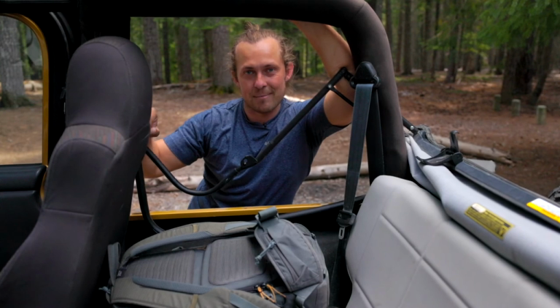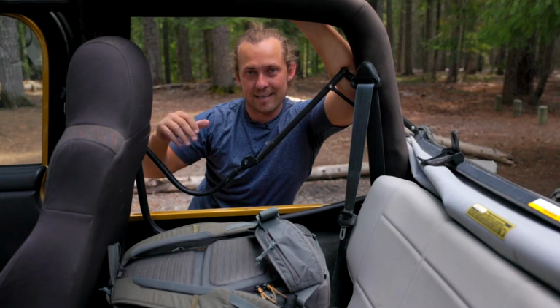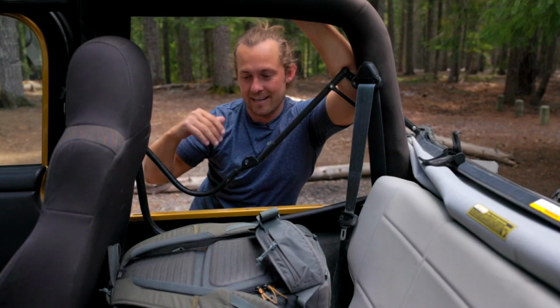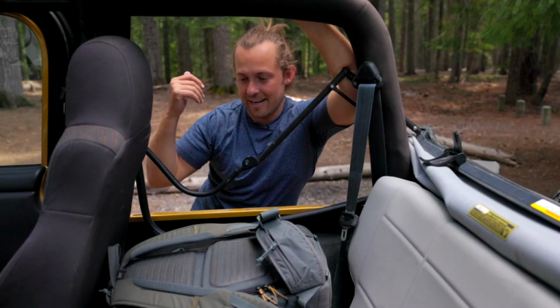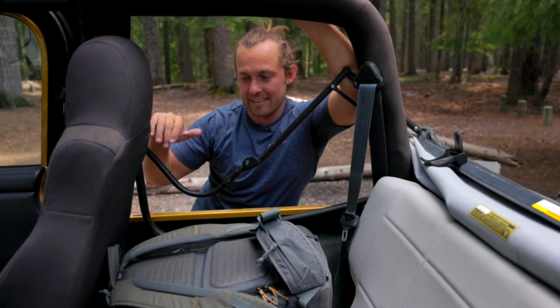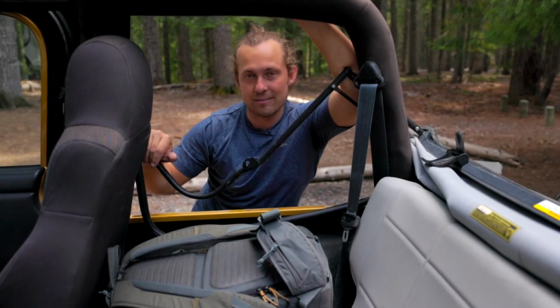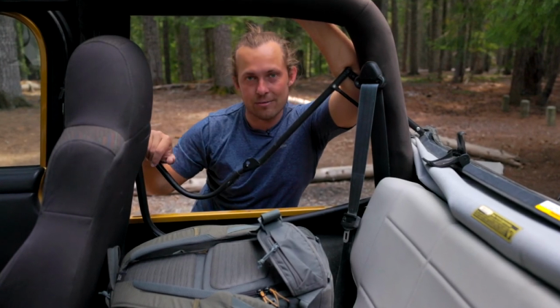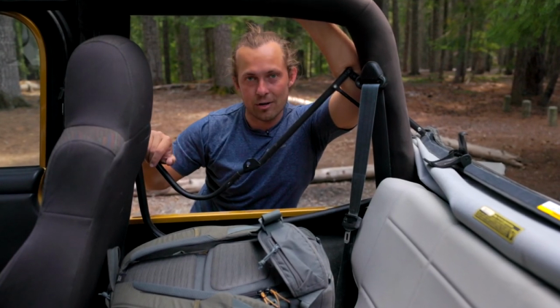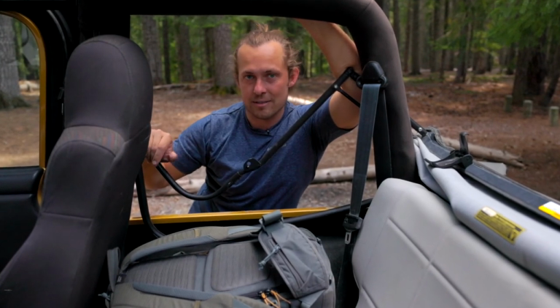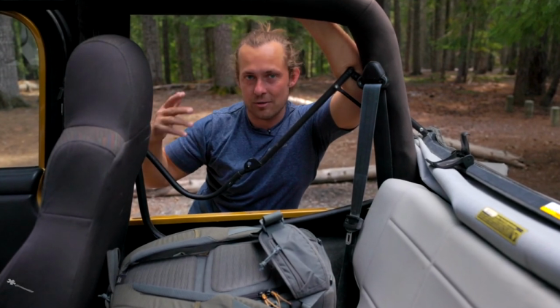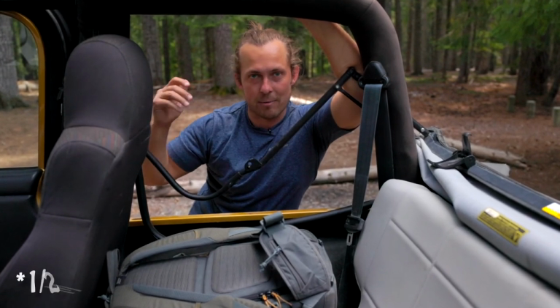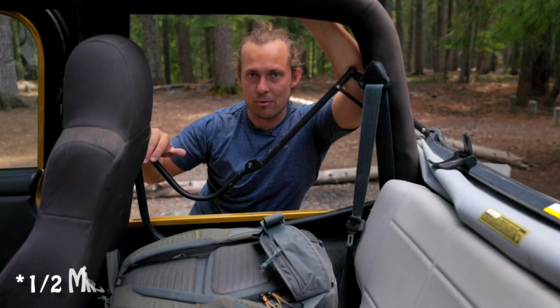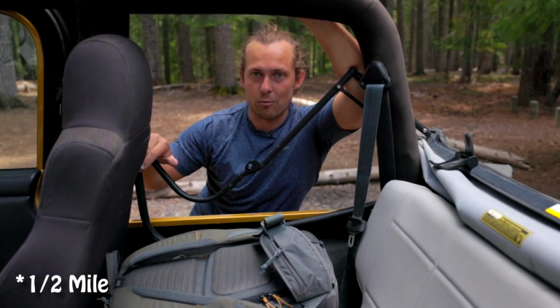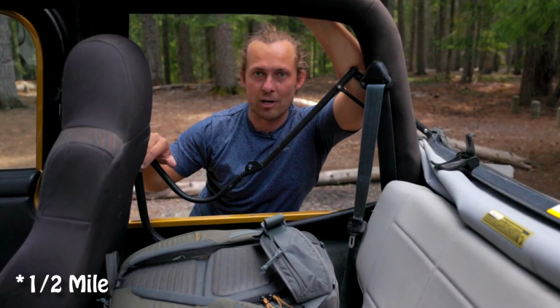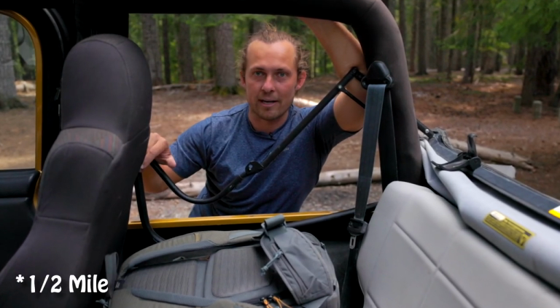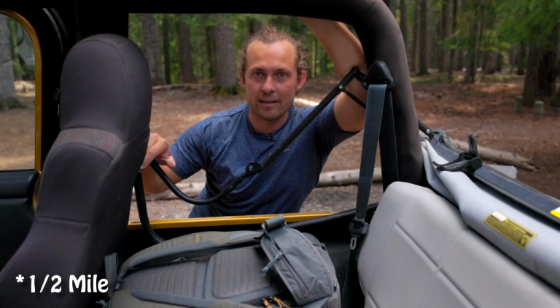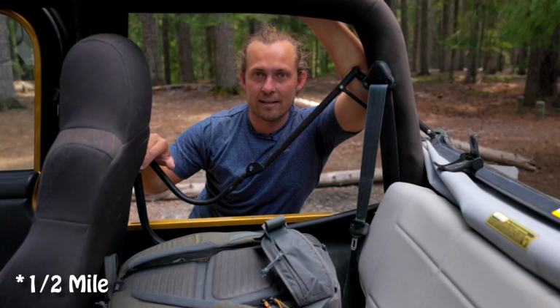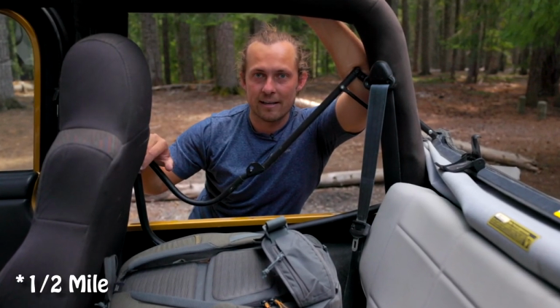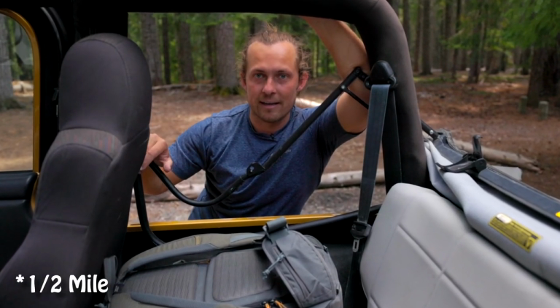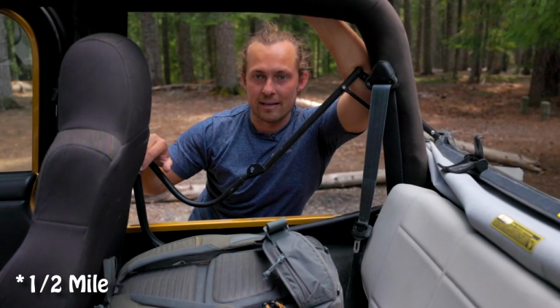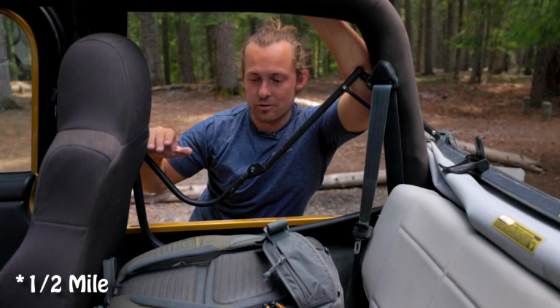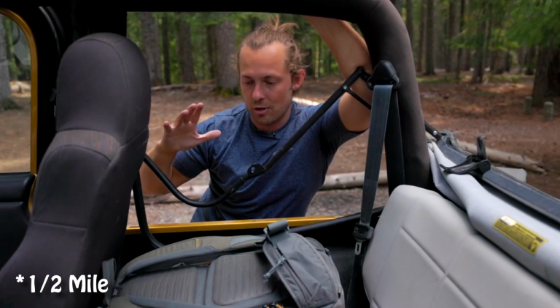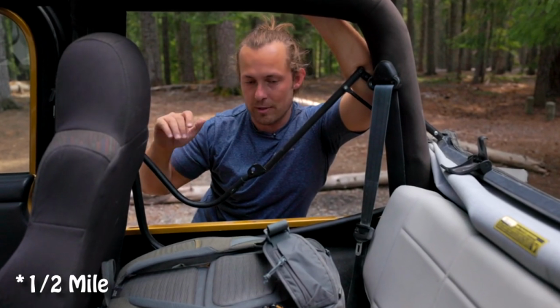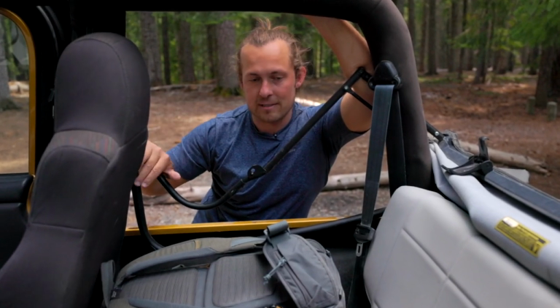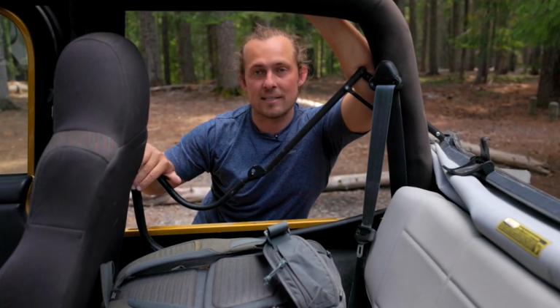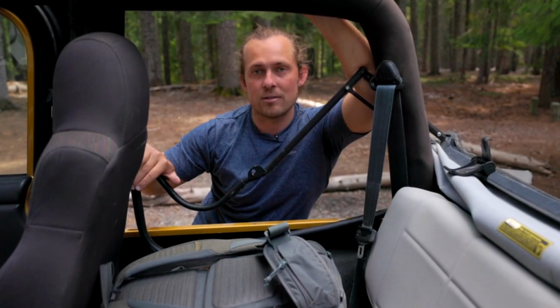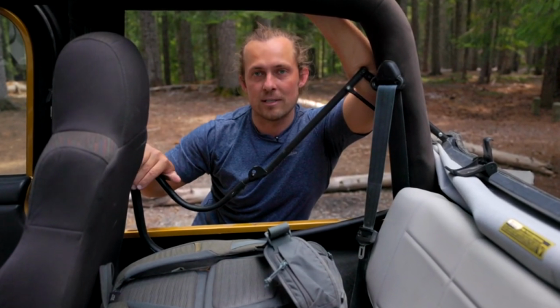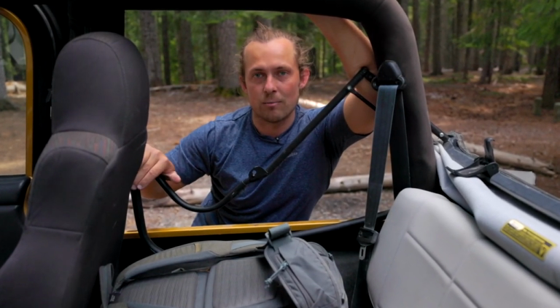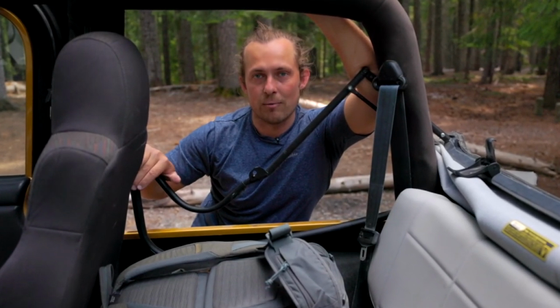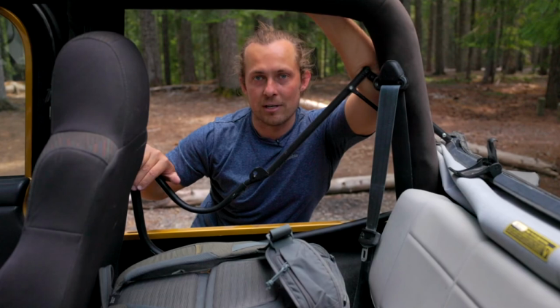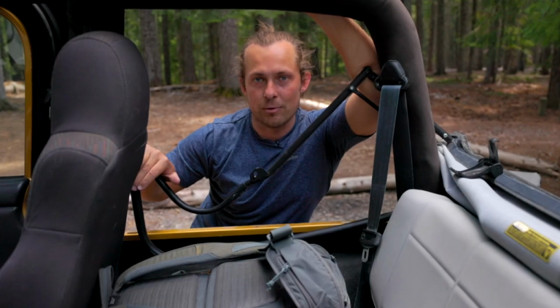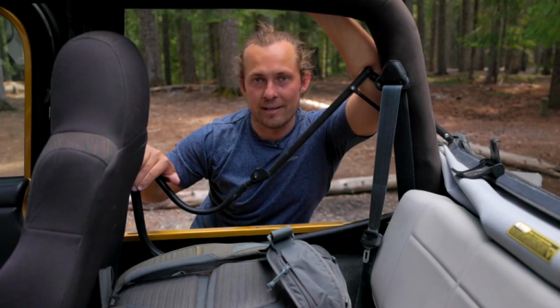Let me hike down to the falls. It's only about a quarter mile hike and I'll show you what this accessory is and what I want to do with it.